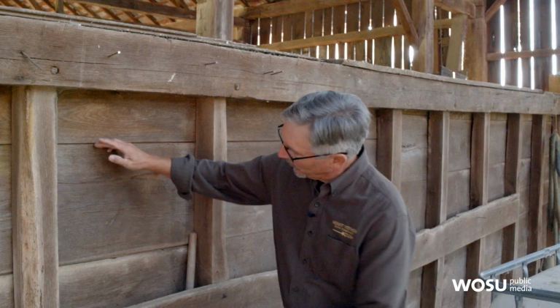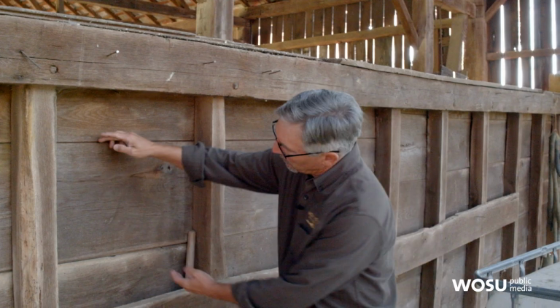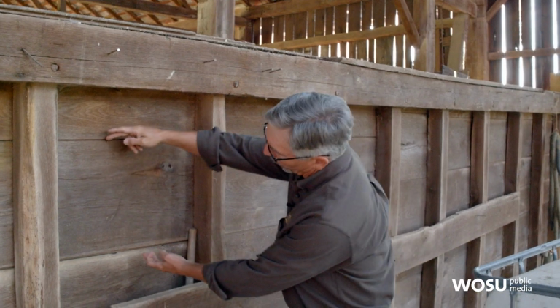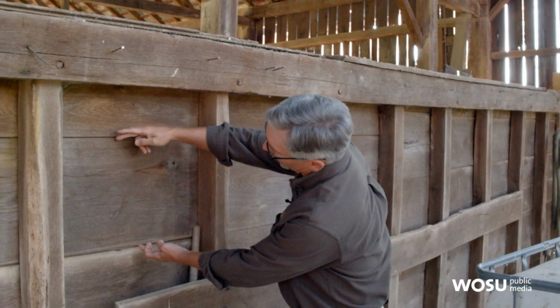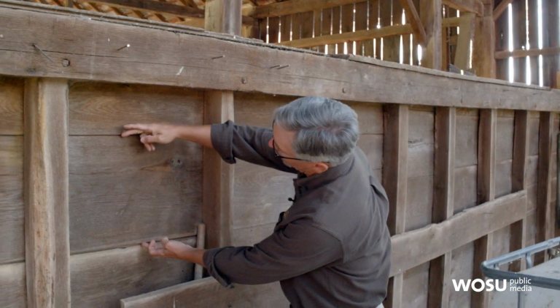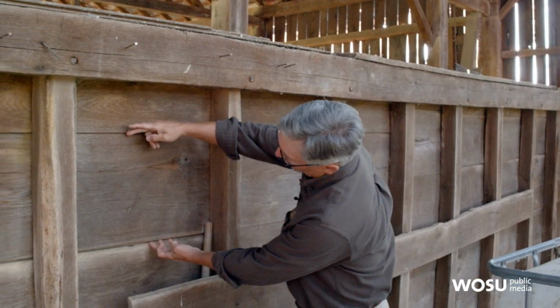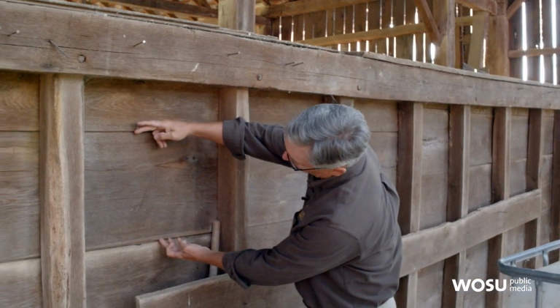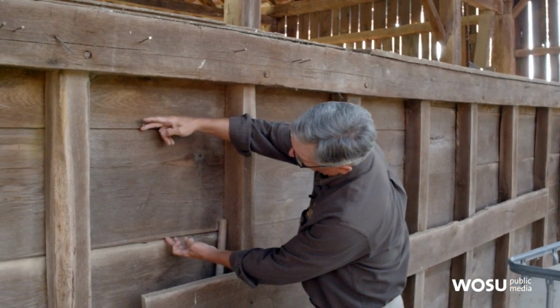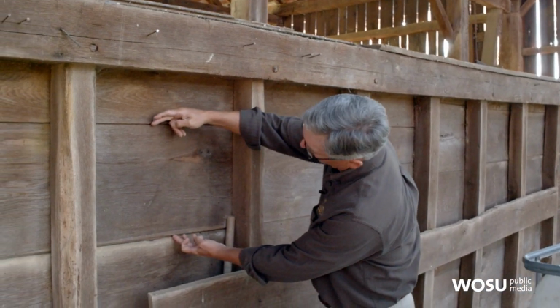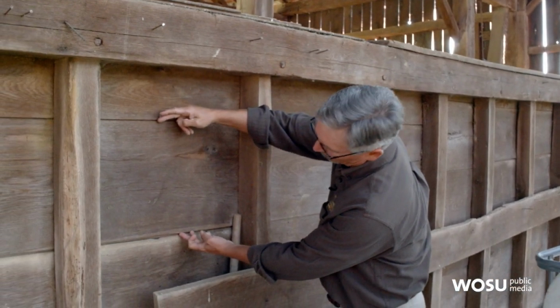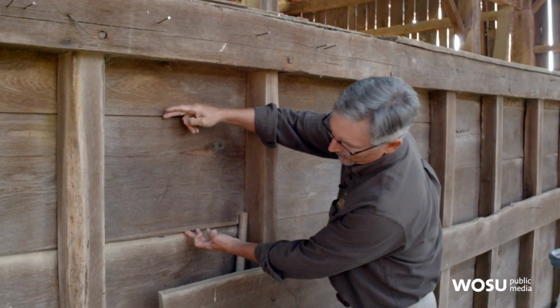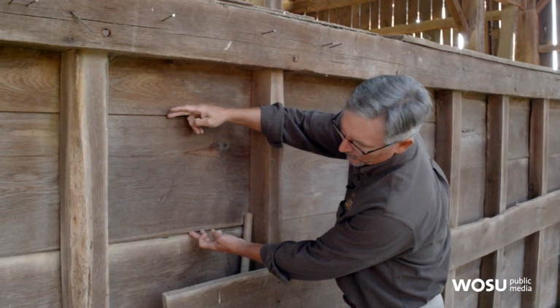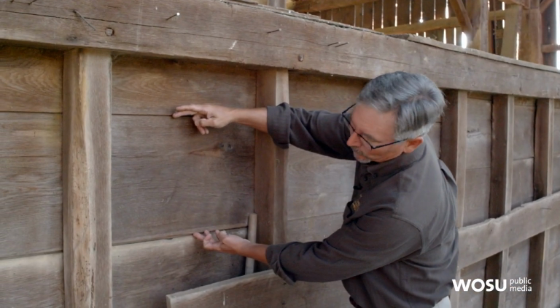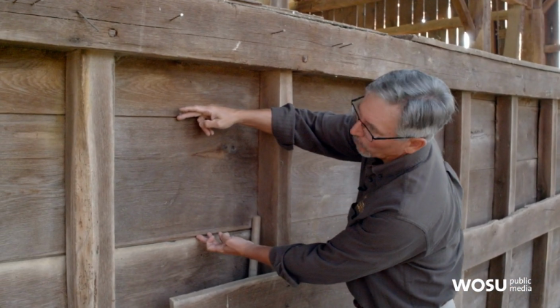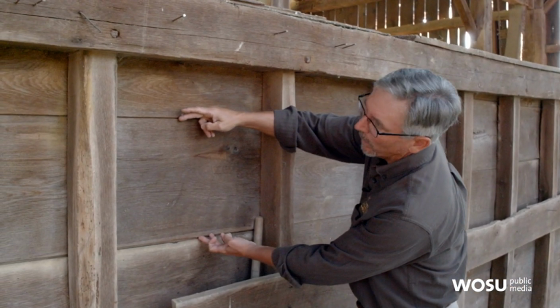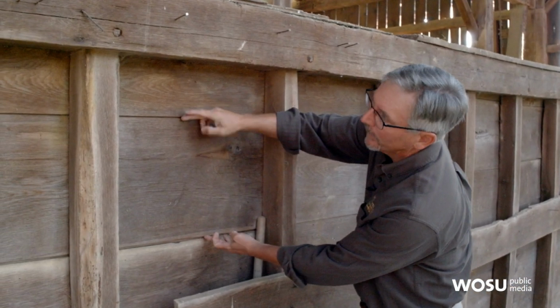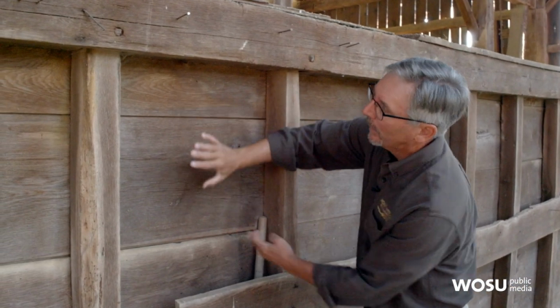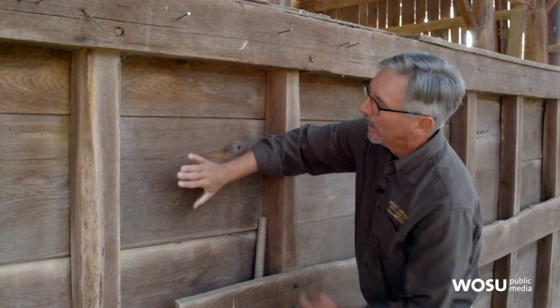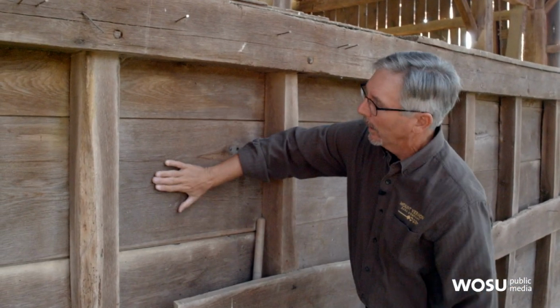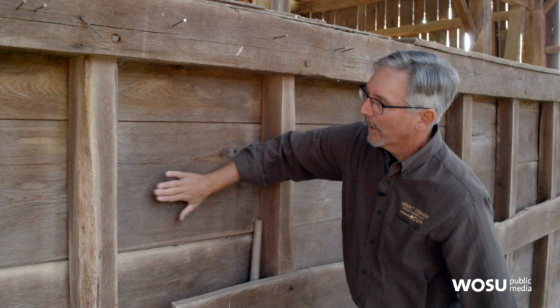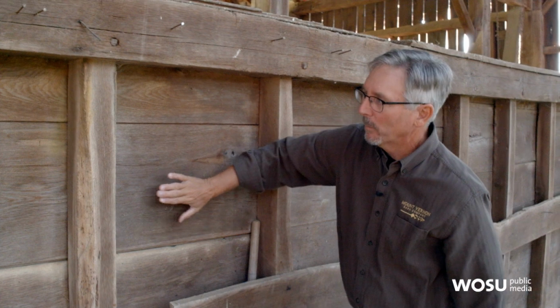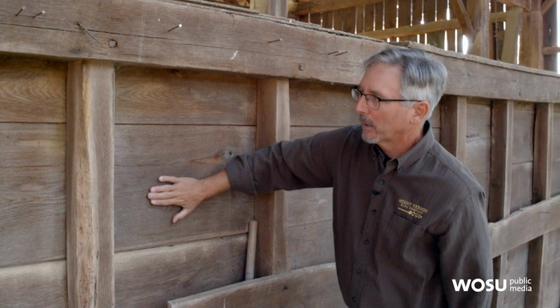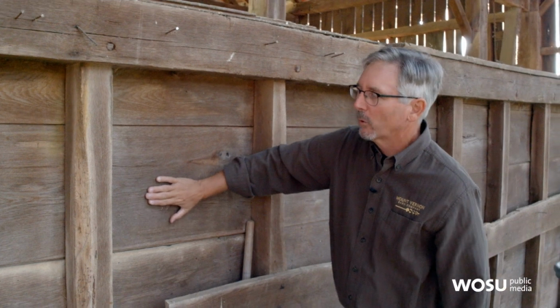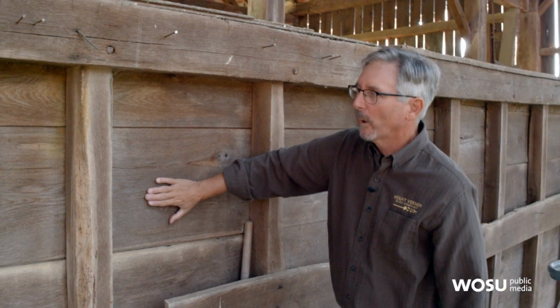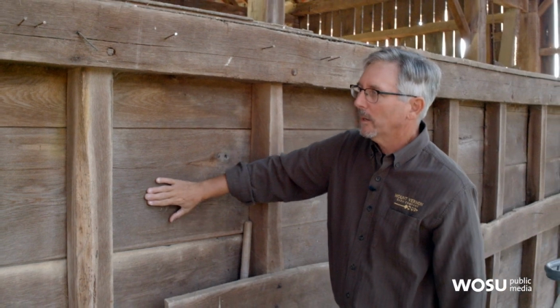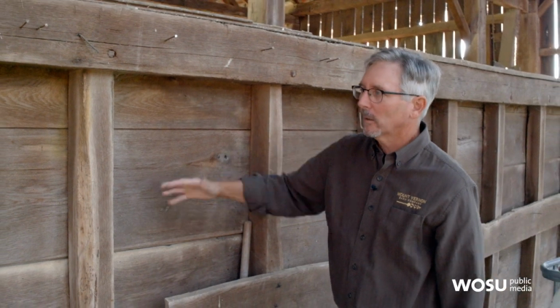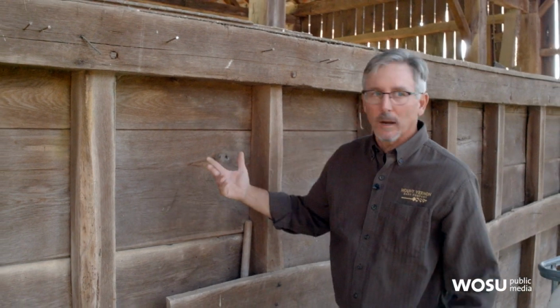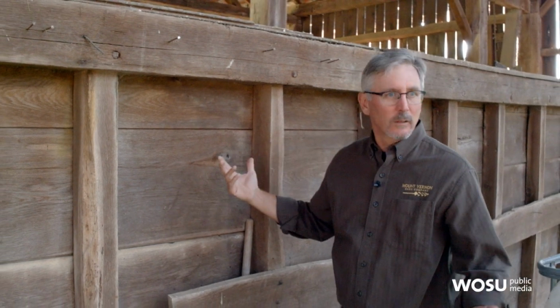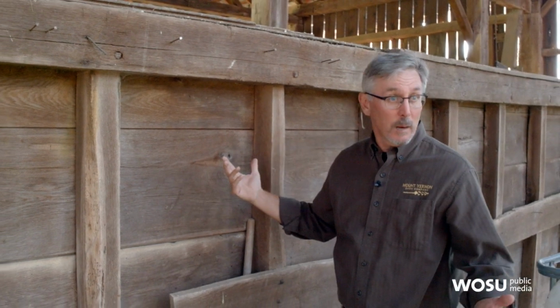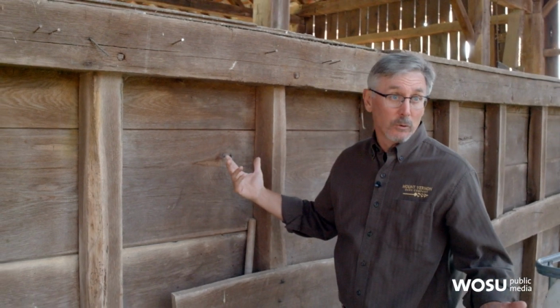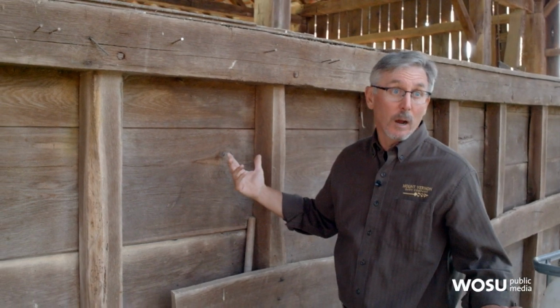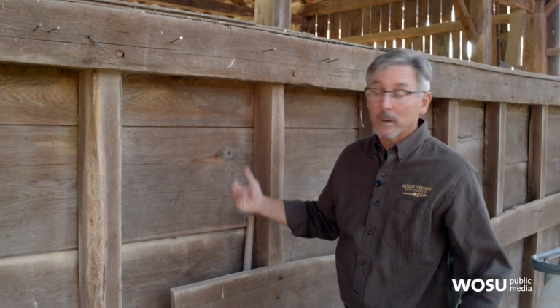Look at that board — that's got to be 14 inches wide. That would make a great table top.